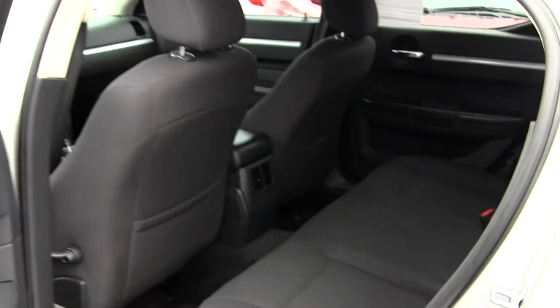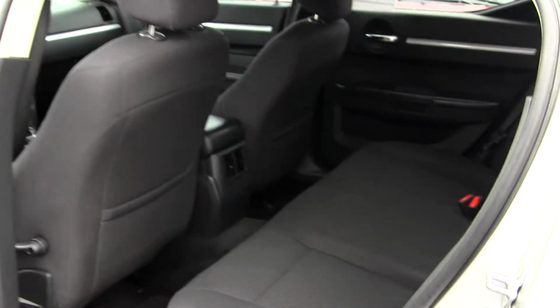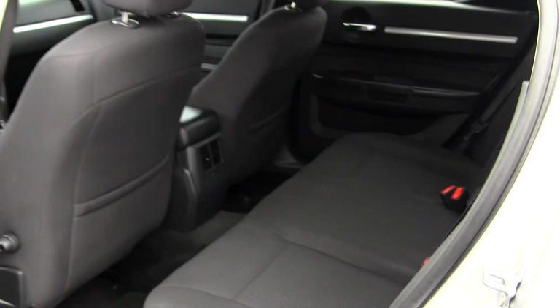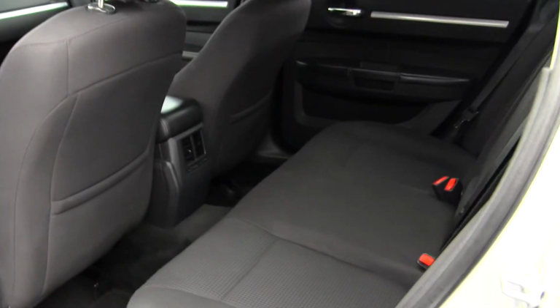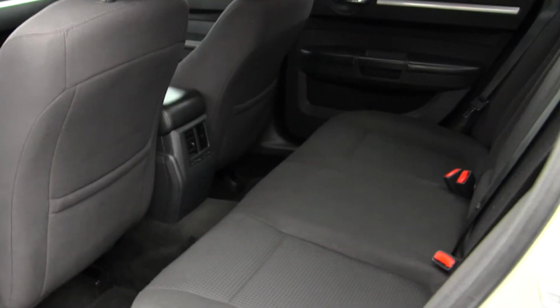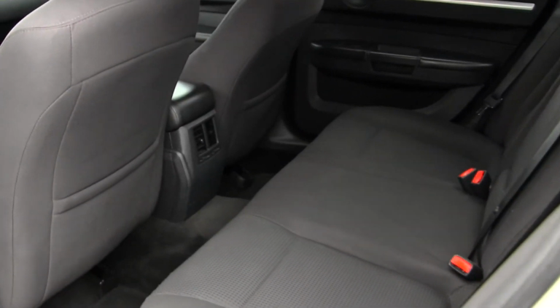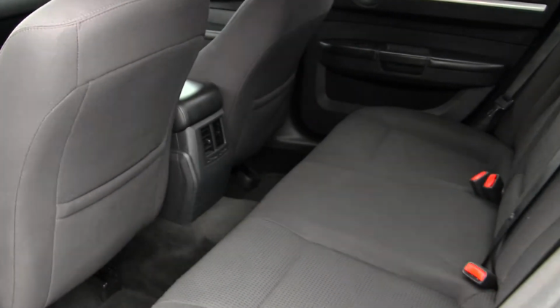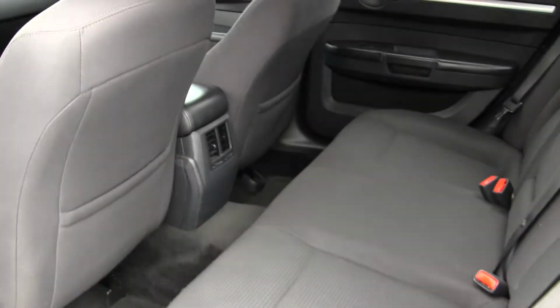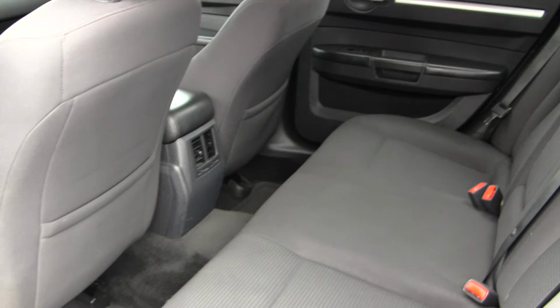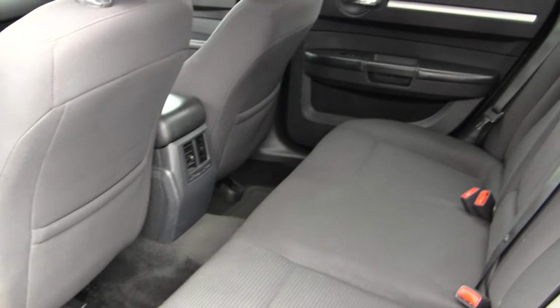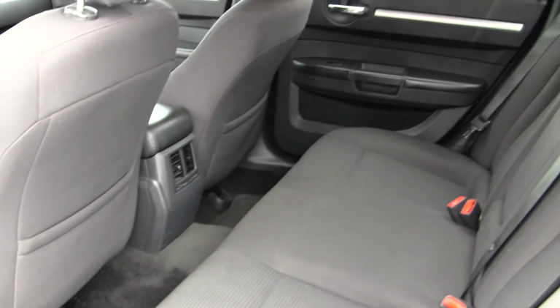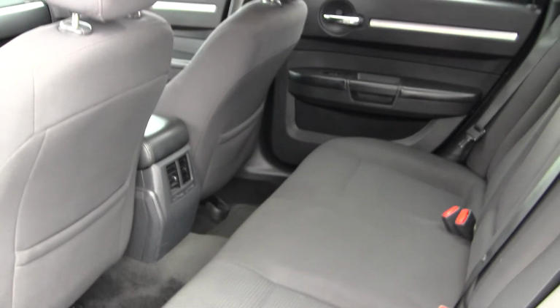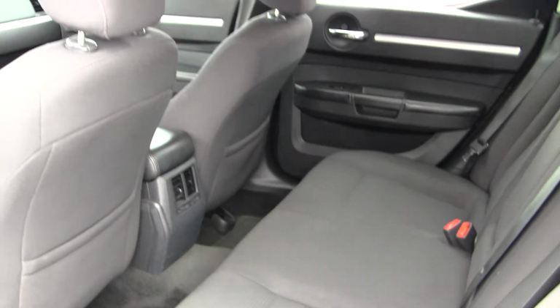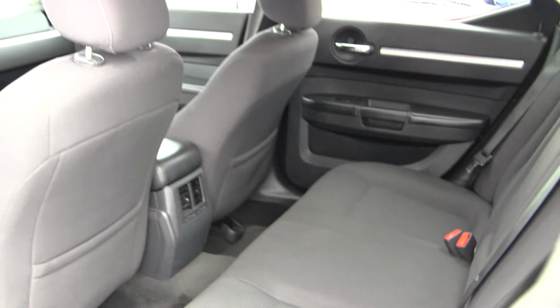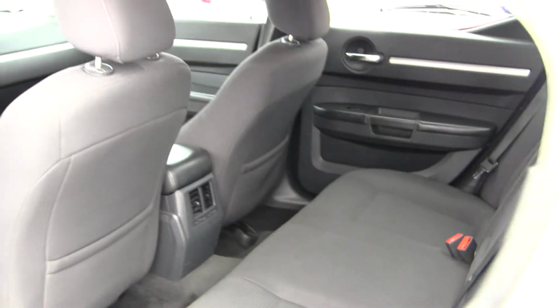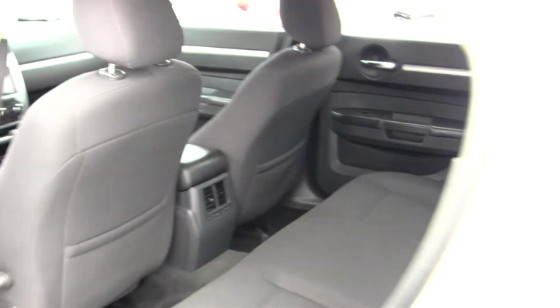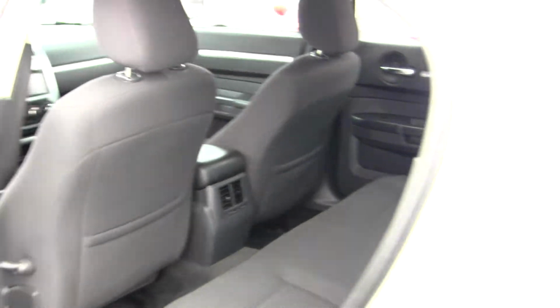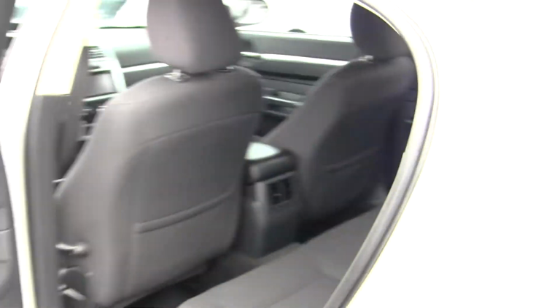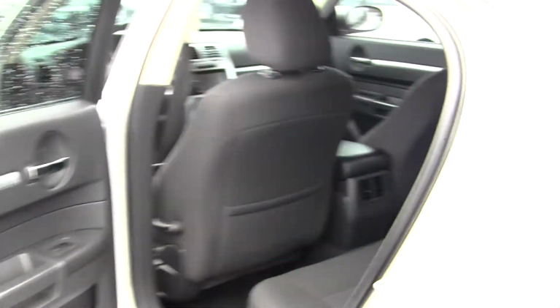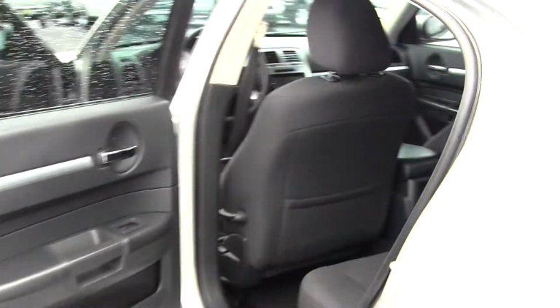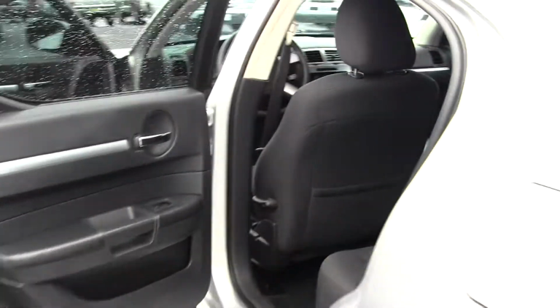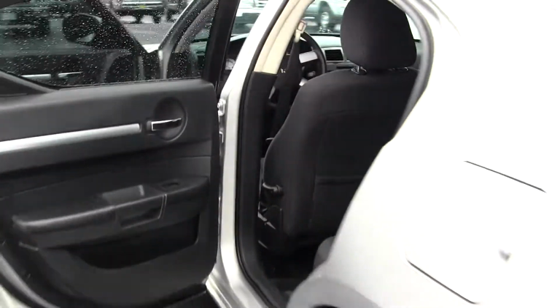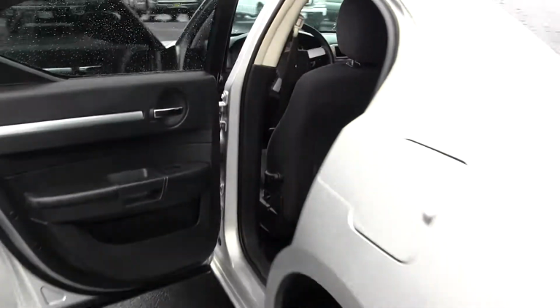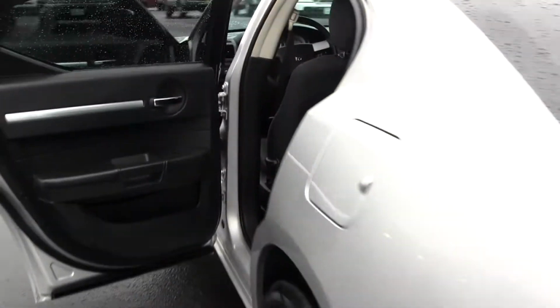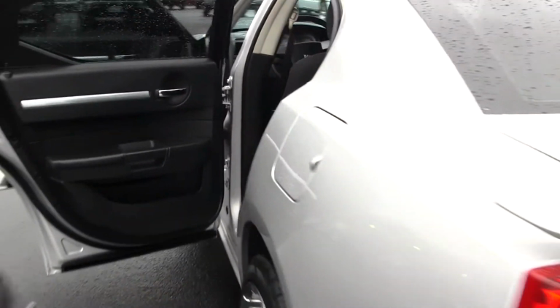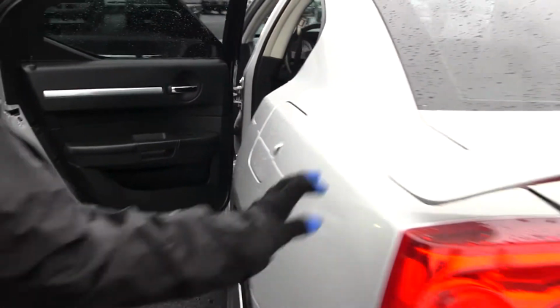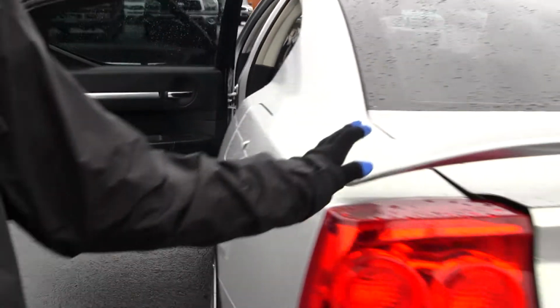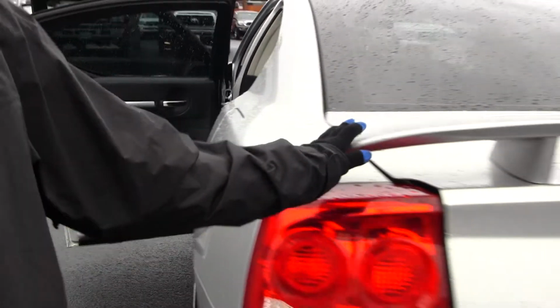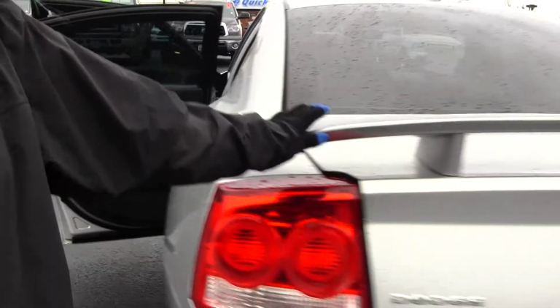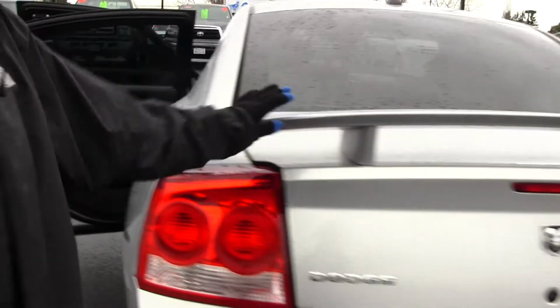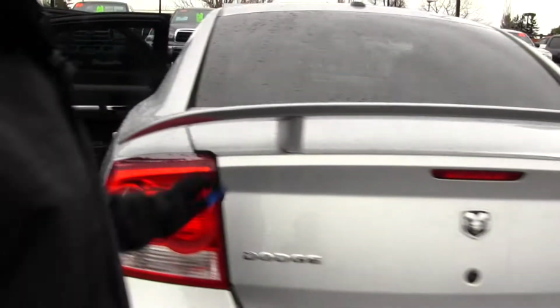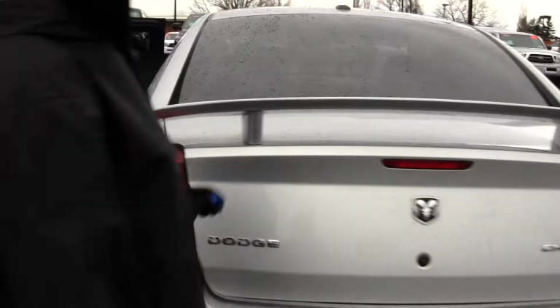The back seat comfortably seats three full size adults. You have your spoiler back here.